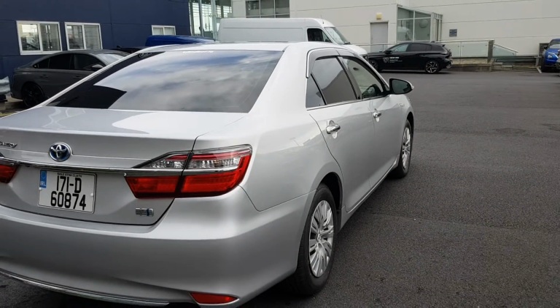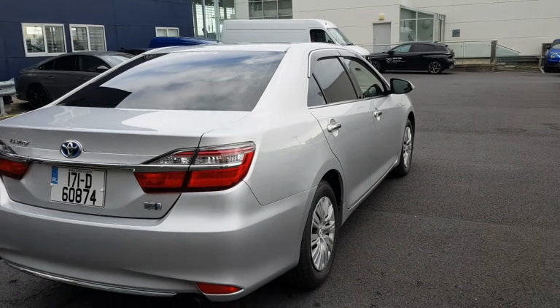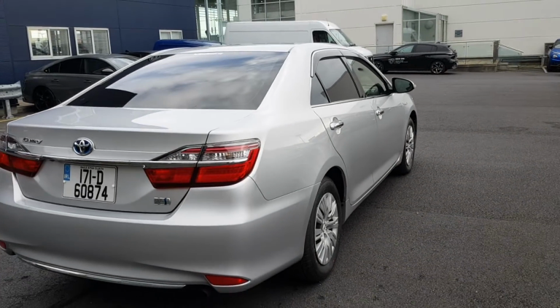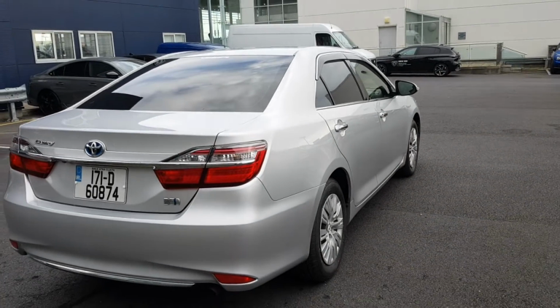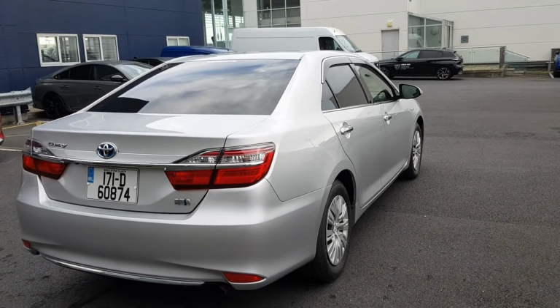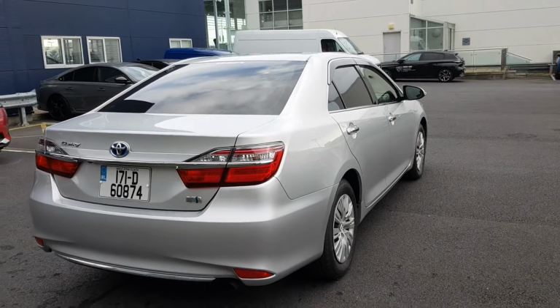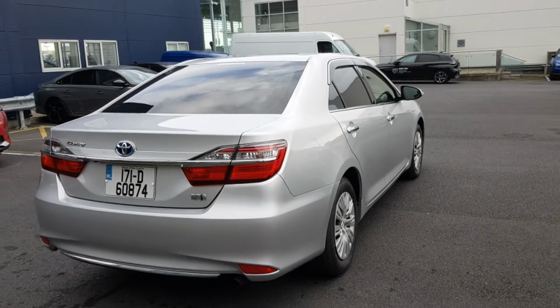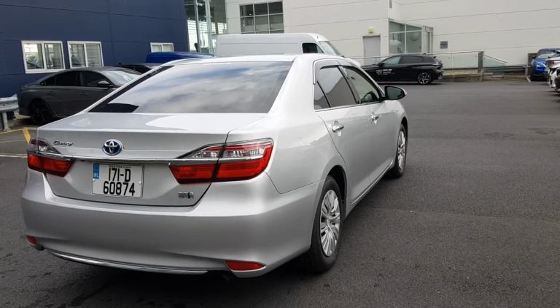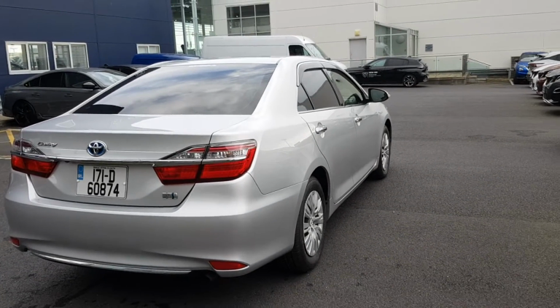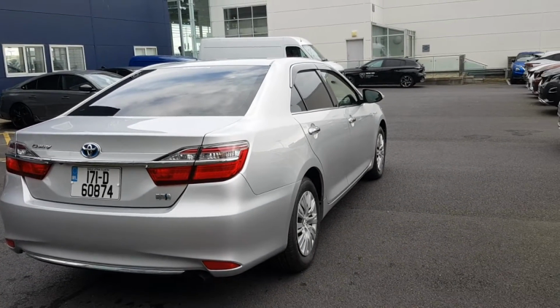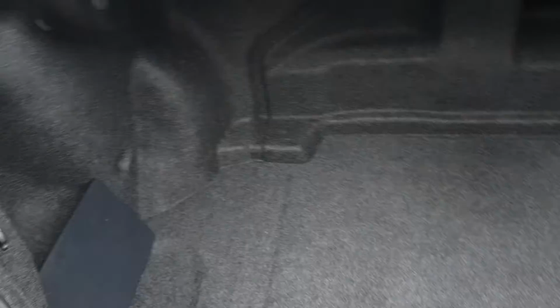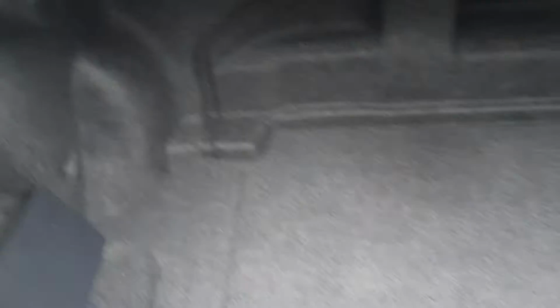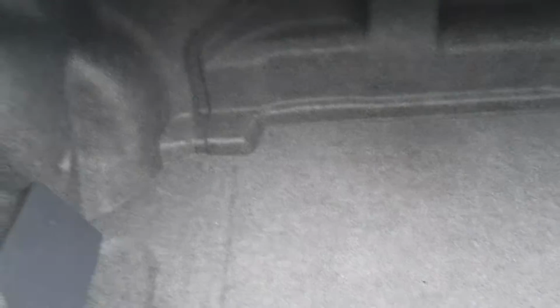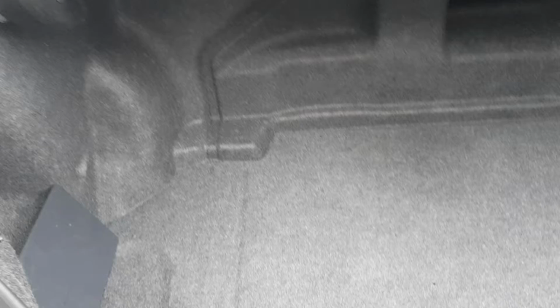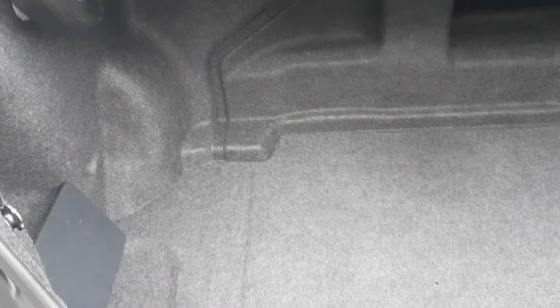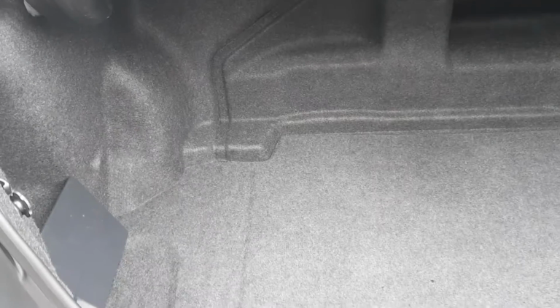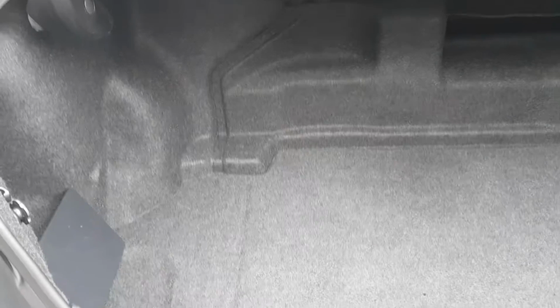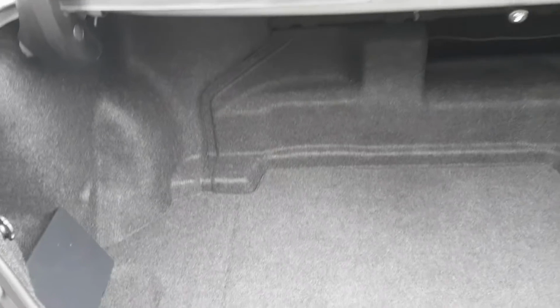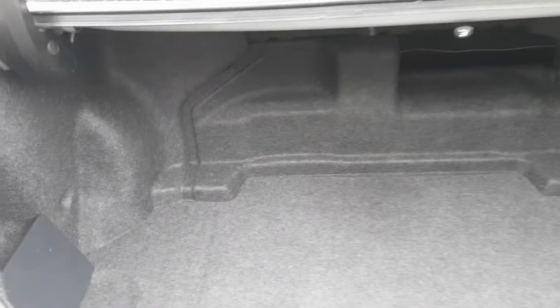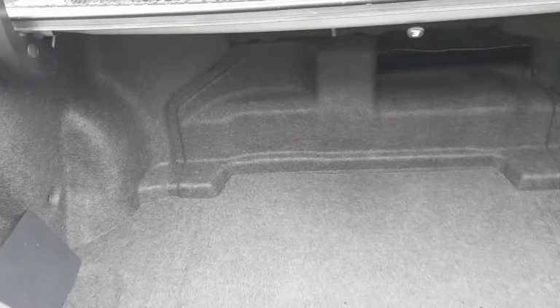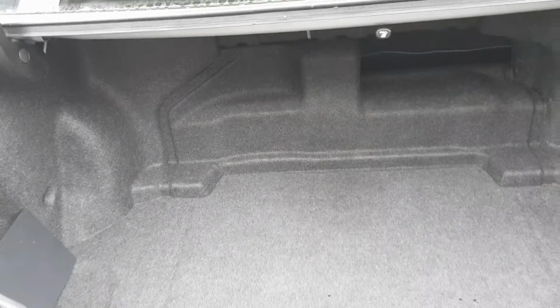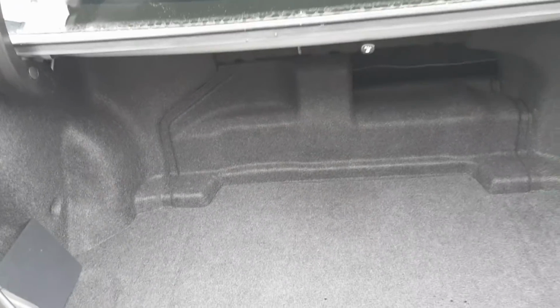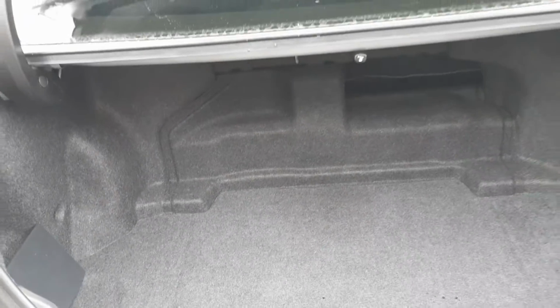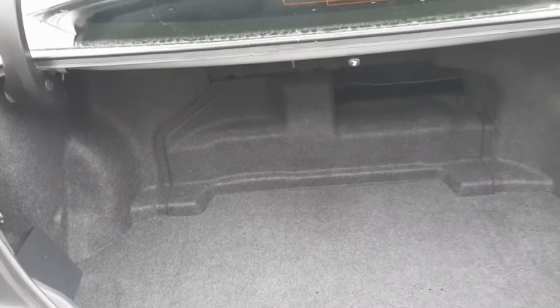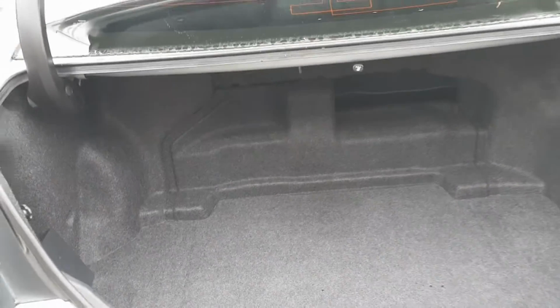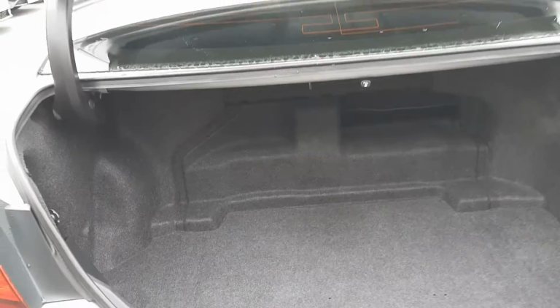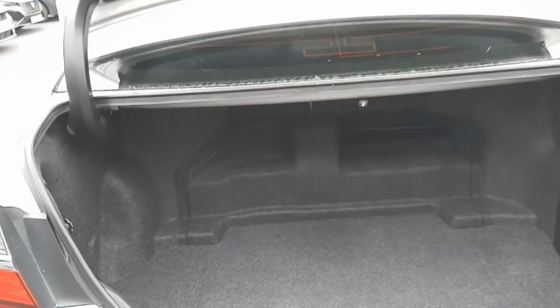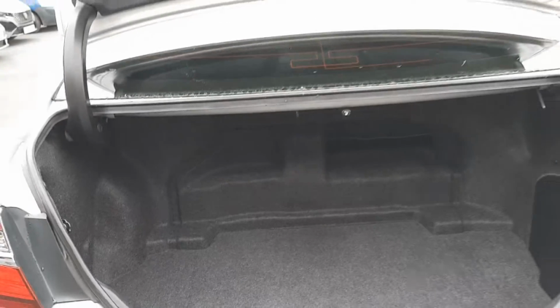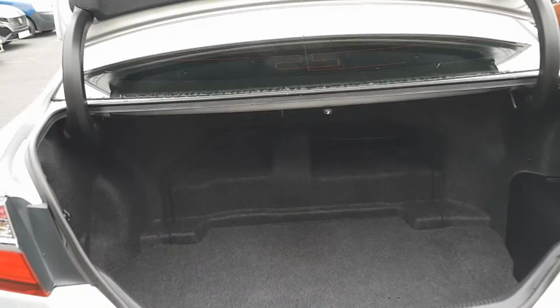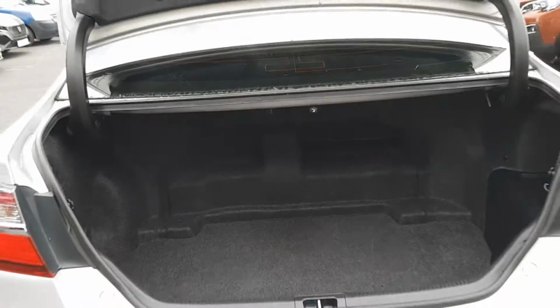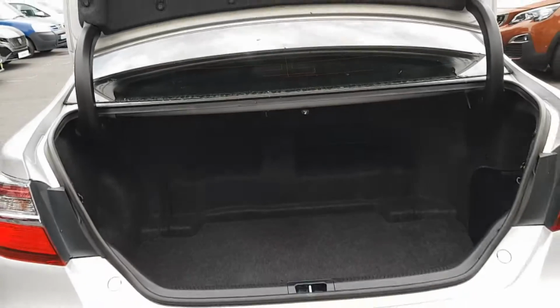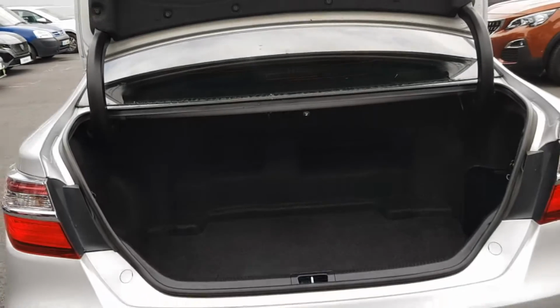Thanks to our unique service plans, you can be certain that genuine parts will be used to keep your vehicle on the road for longer.